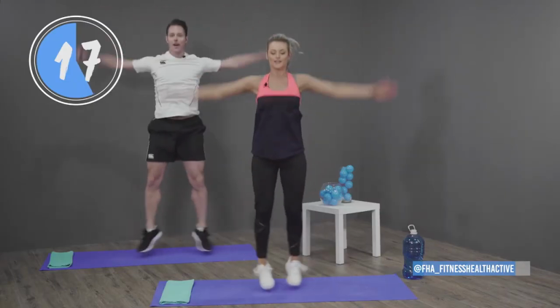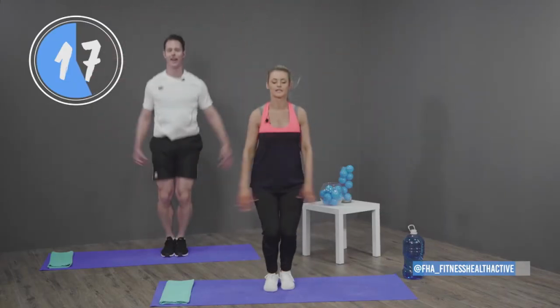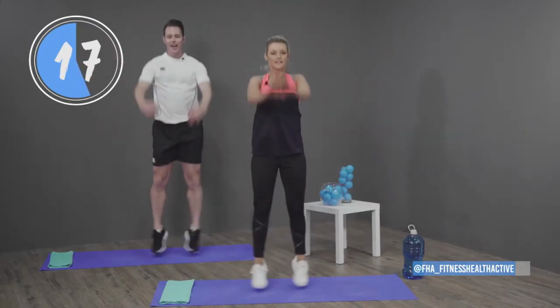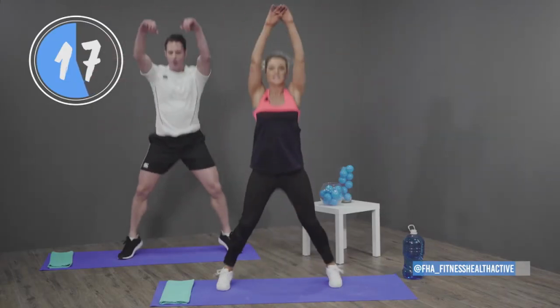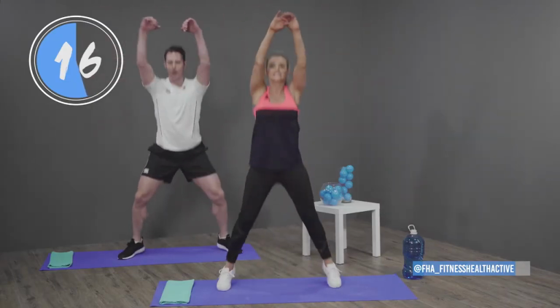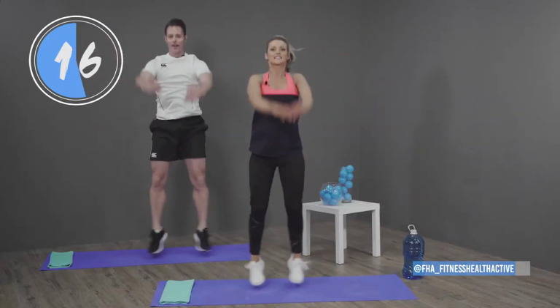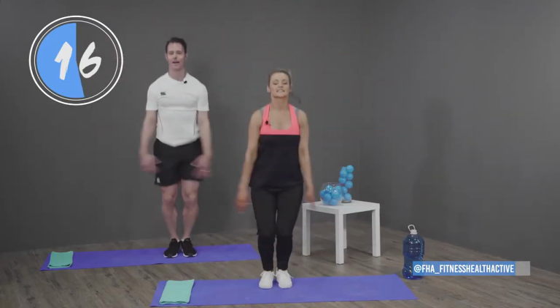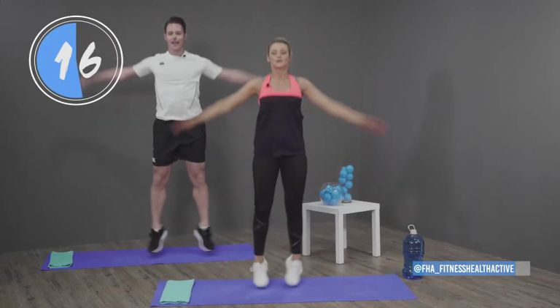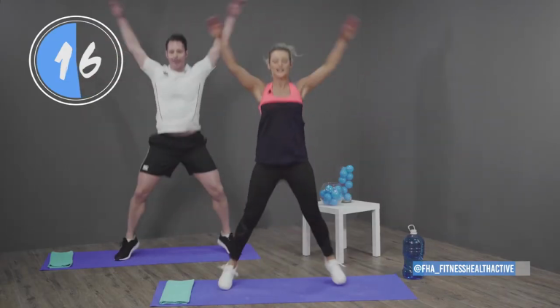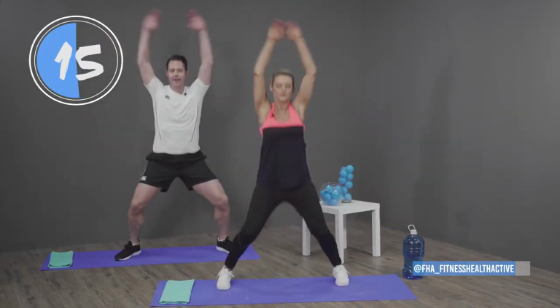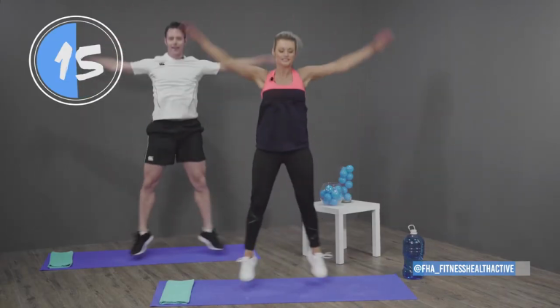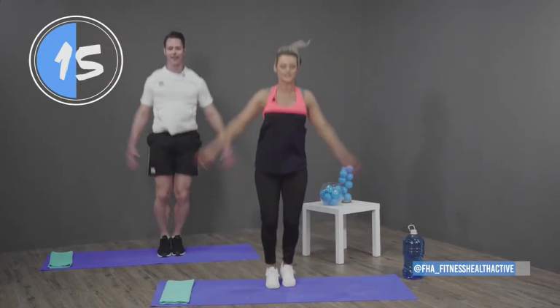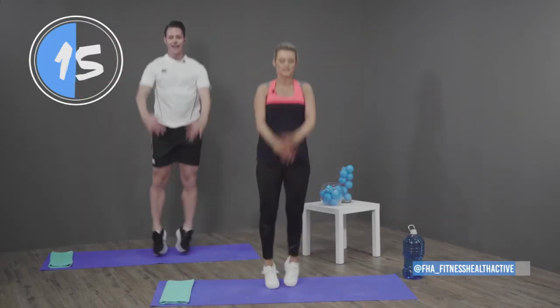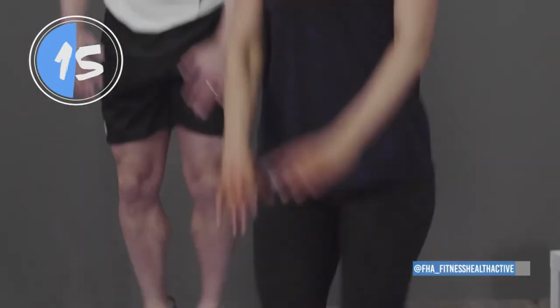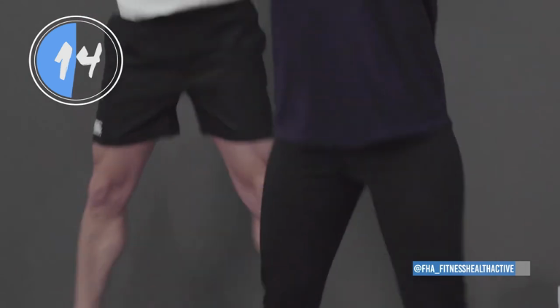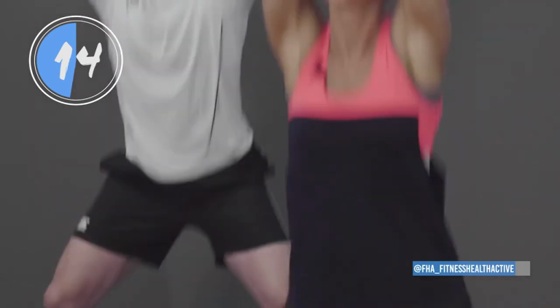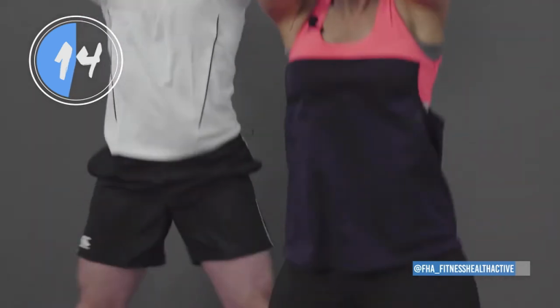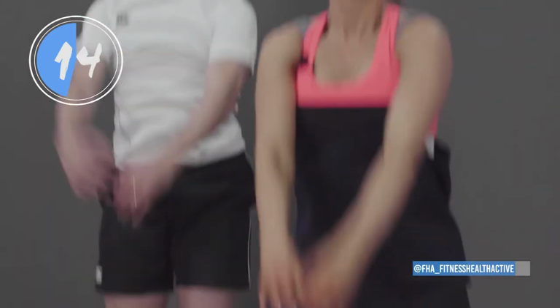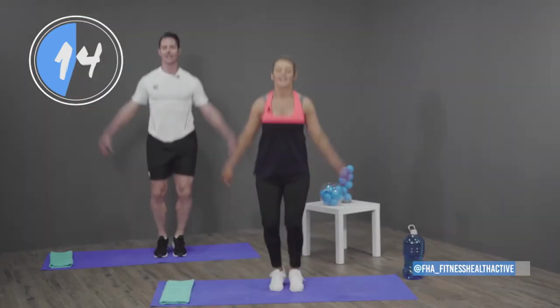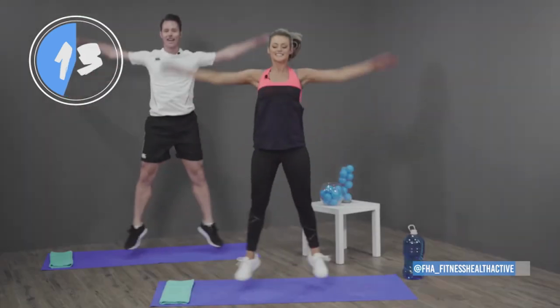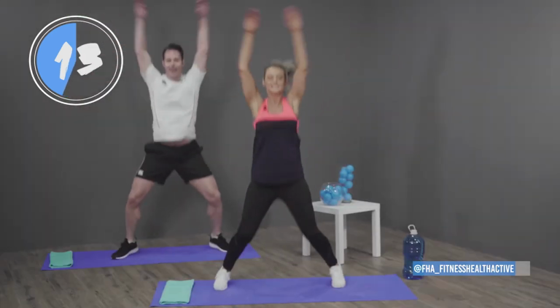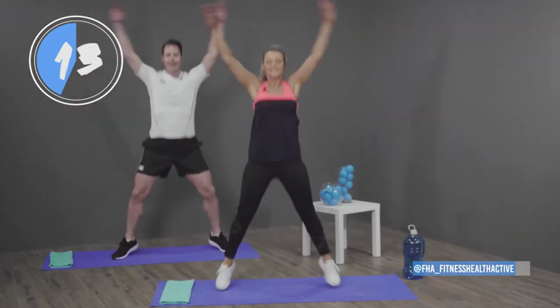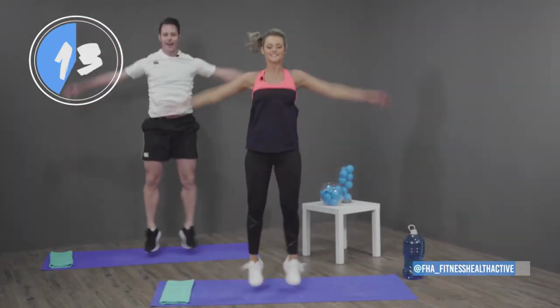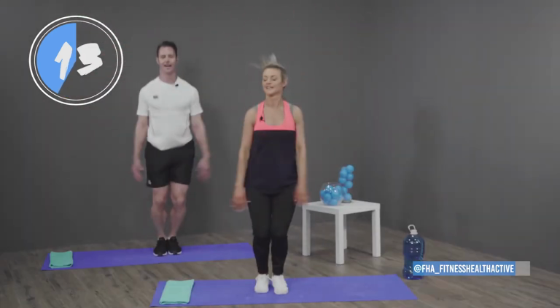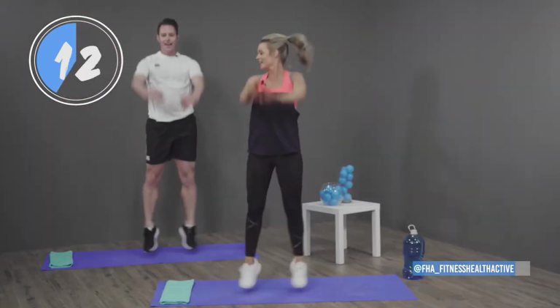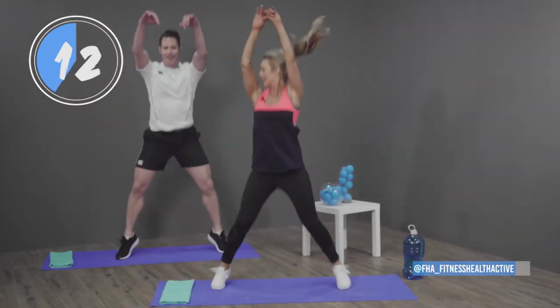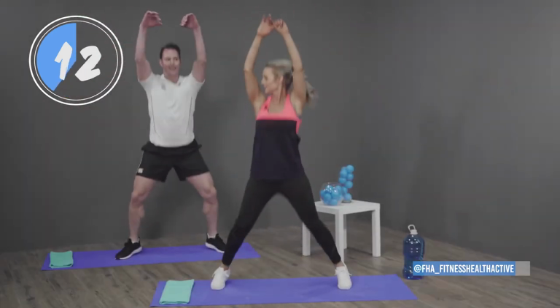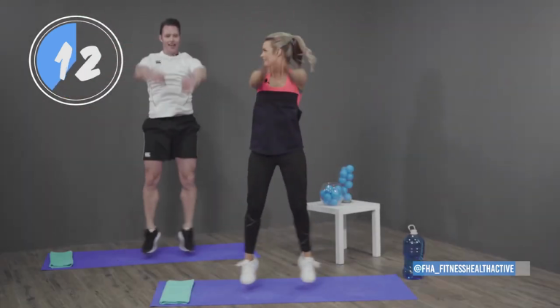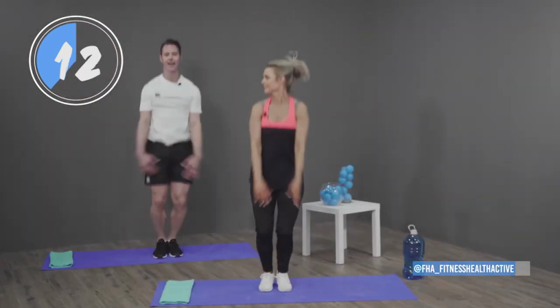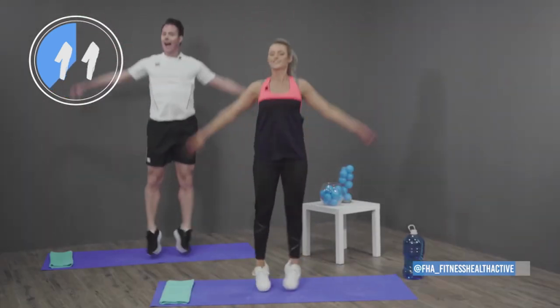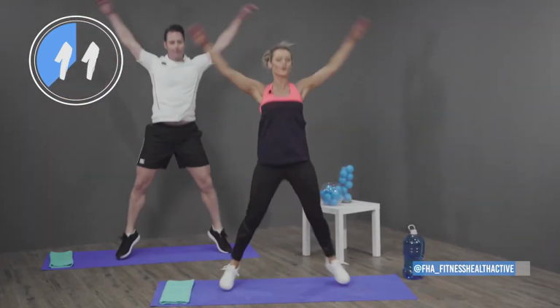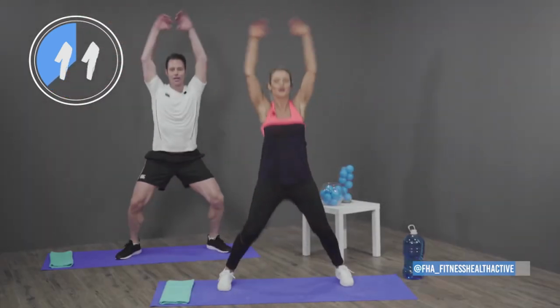This is what counts — push through! Last 10 seconds, how are you doing? Good! Let's go.